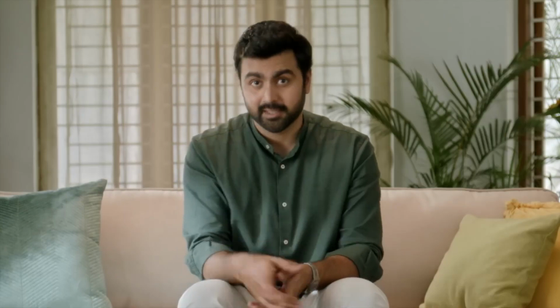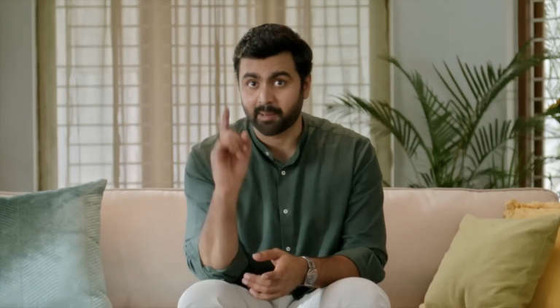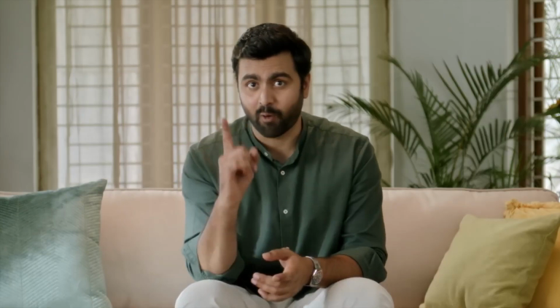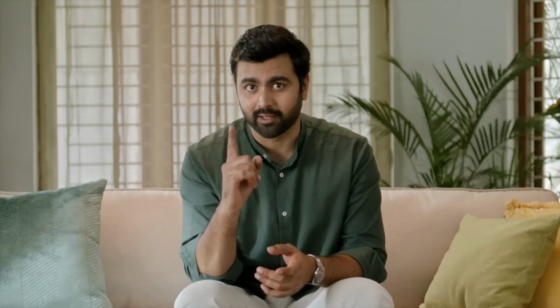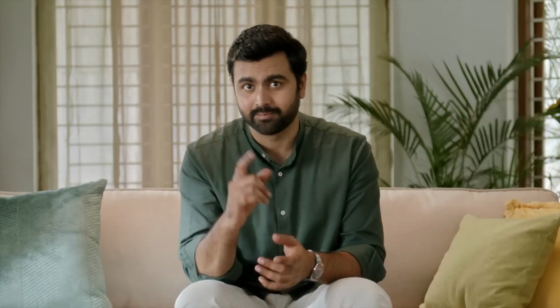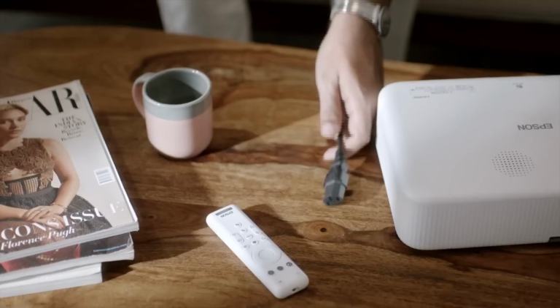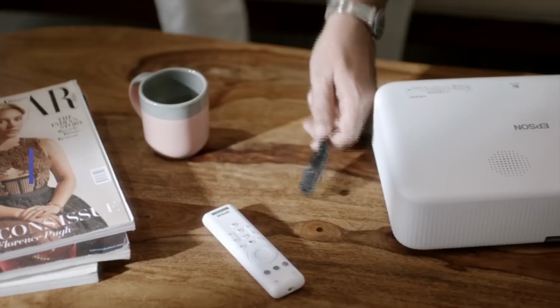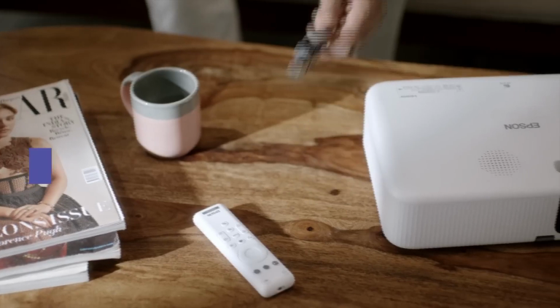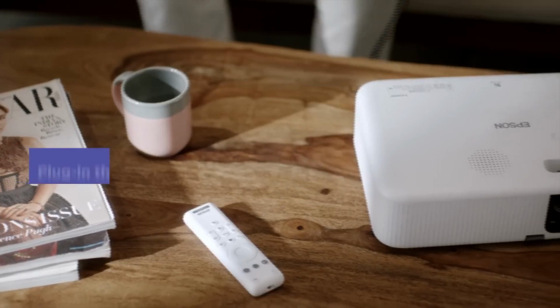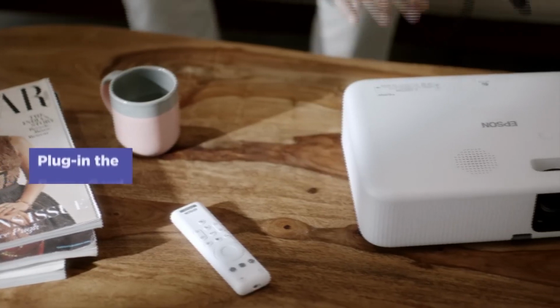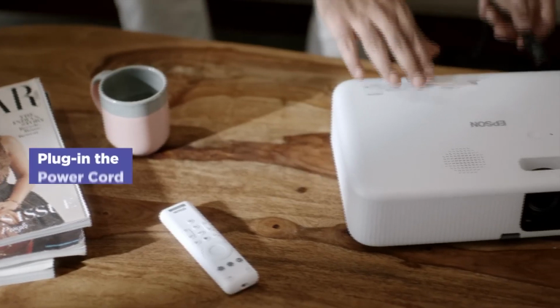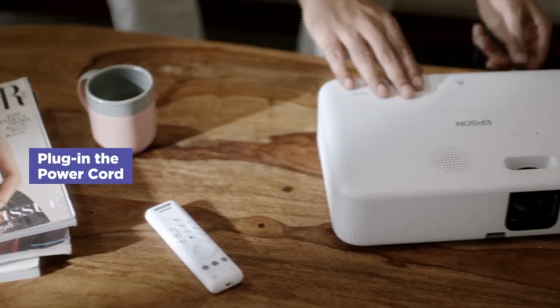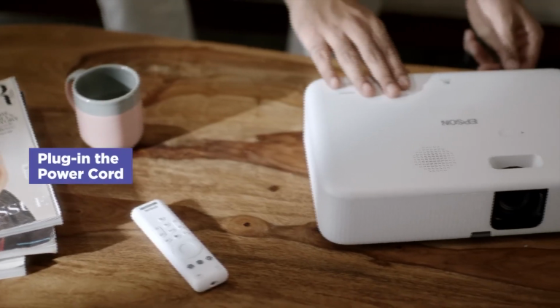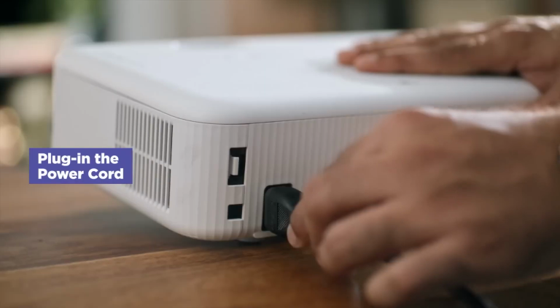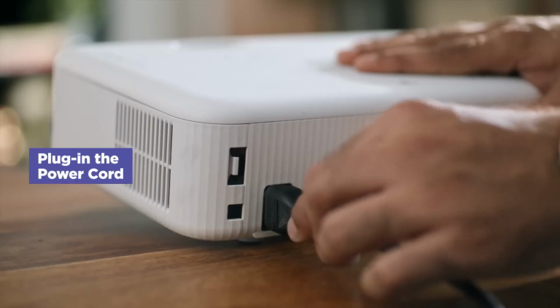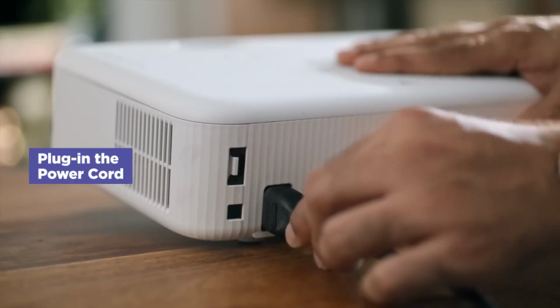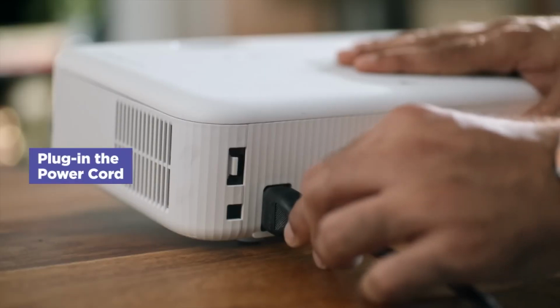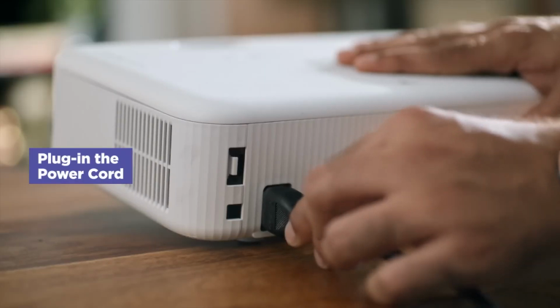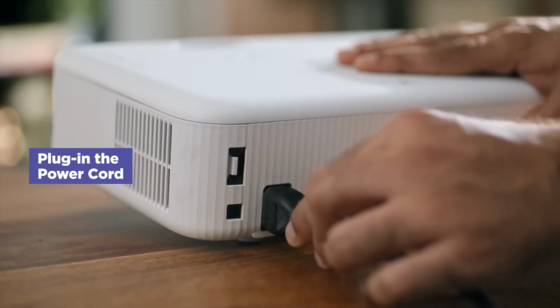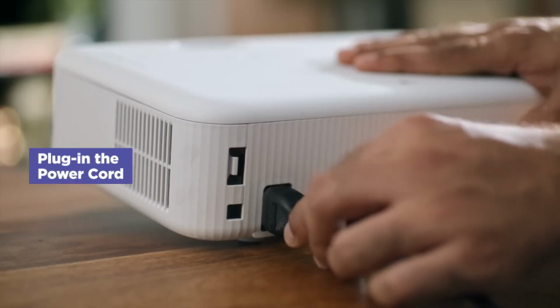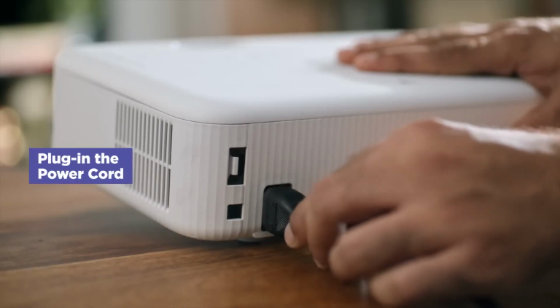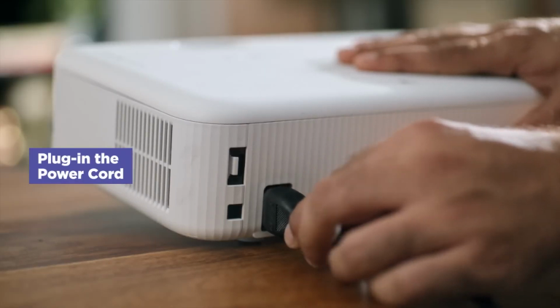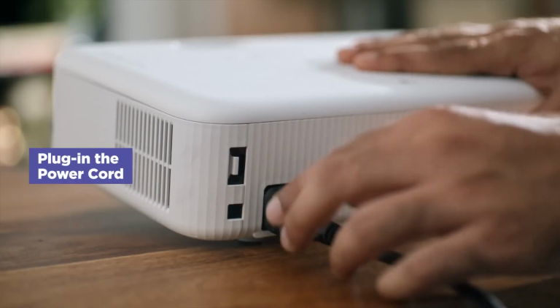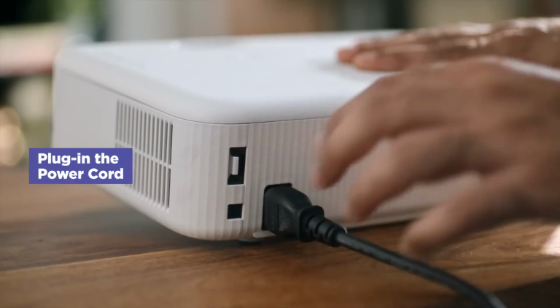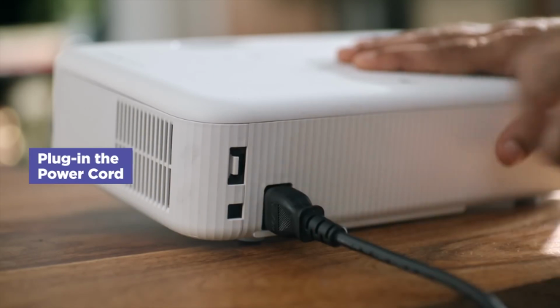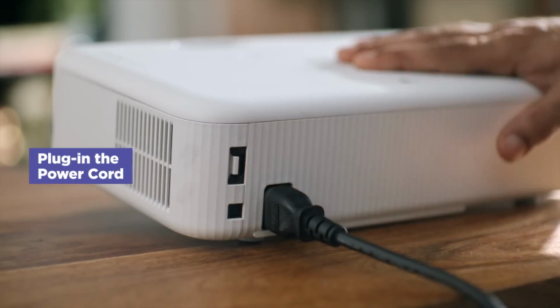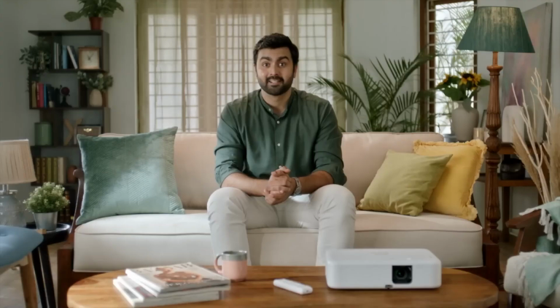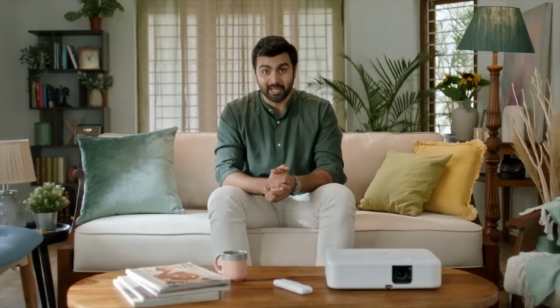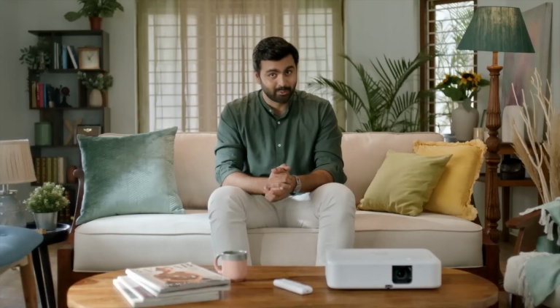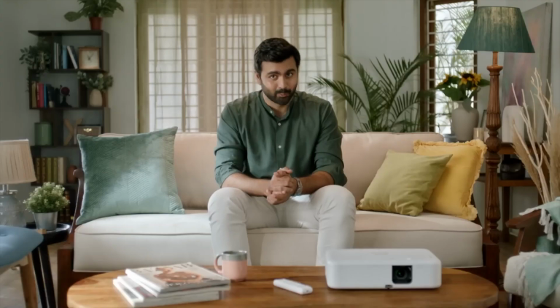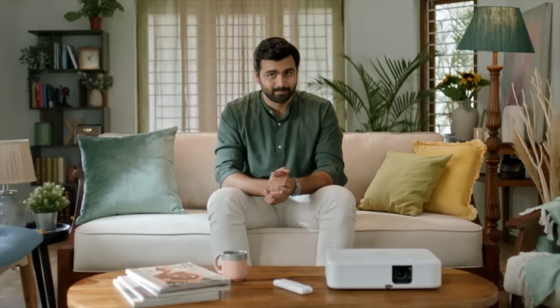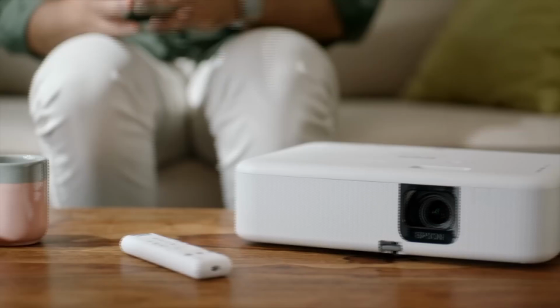Step 1. Plug in the power cord in the power socket to start the projector.